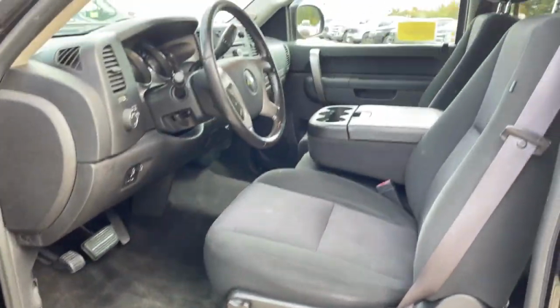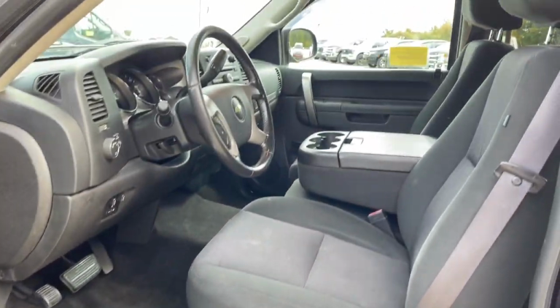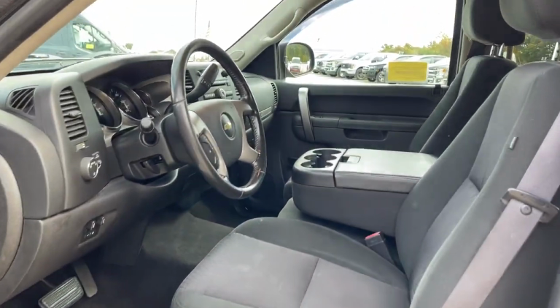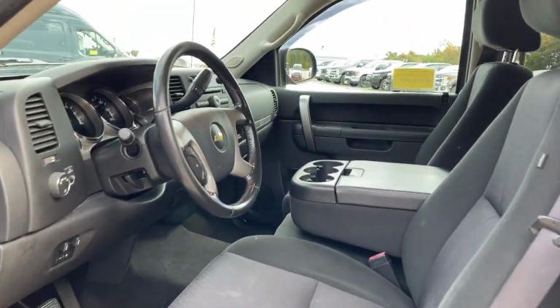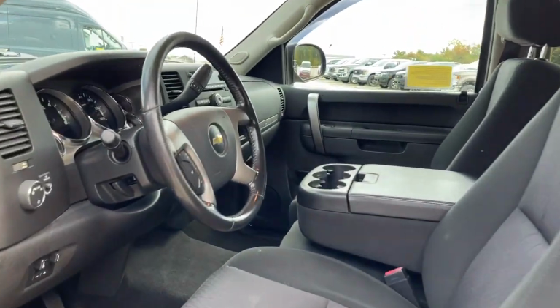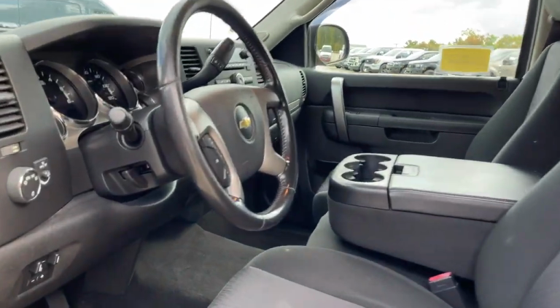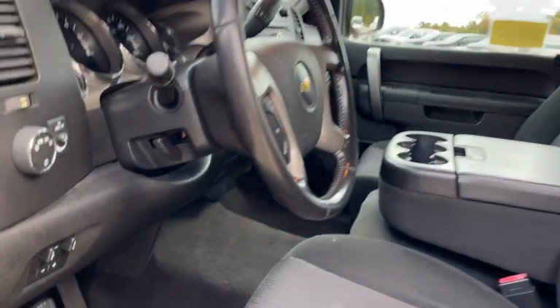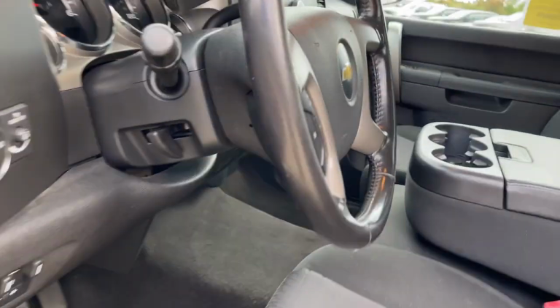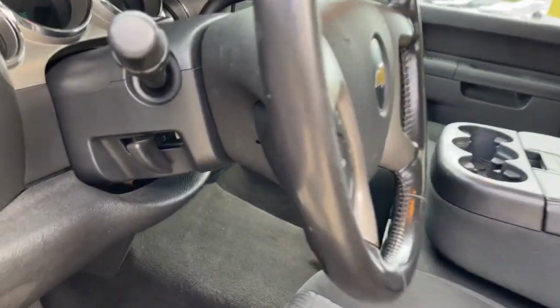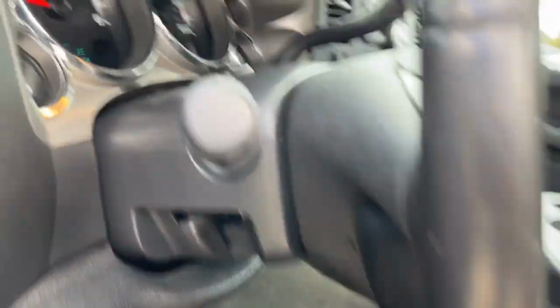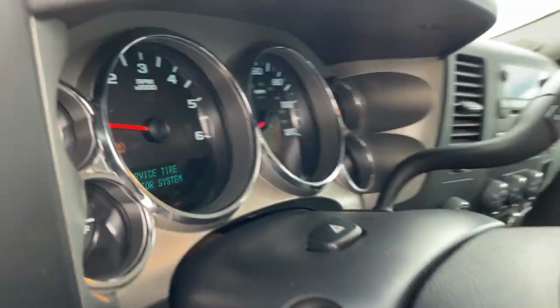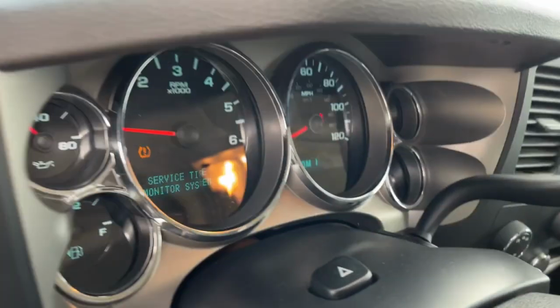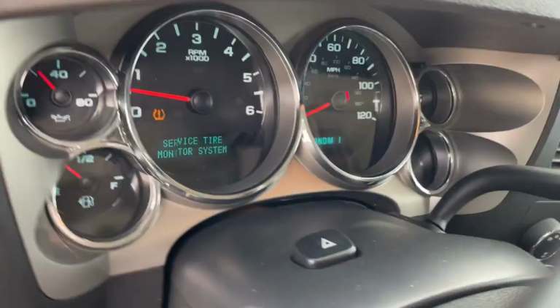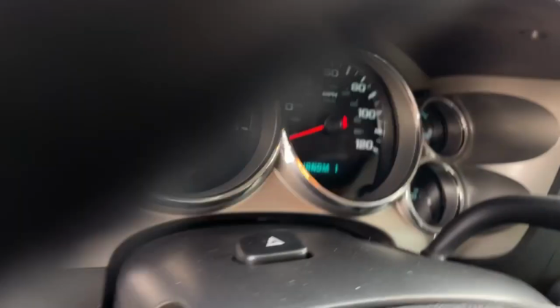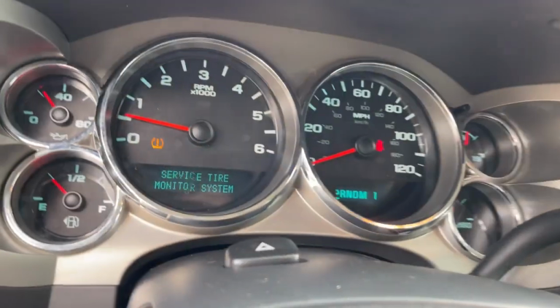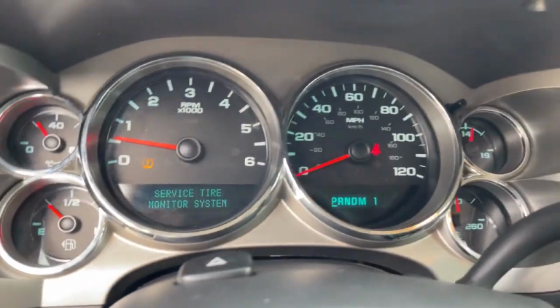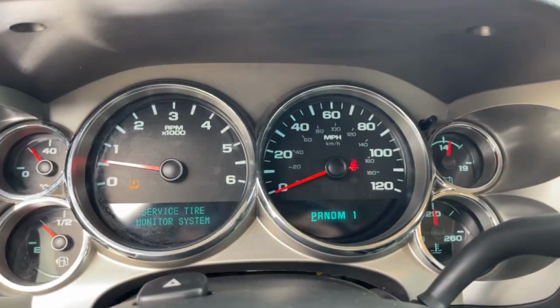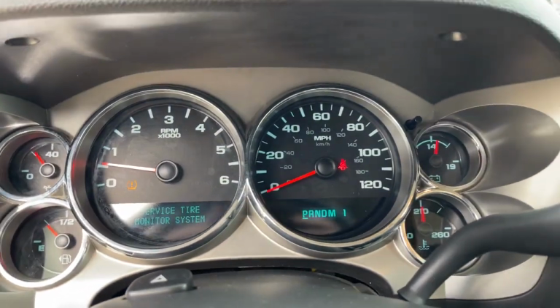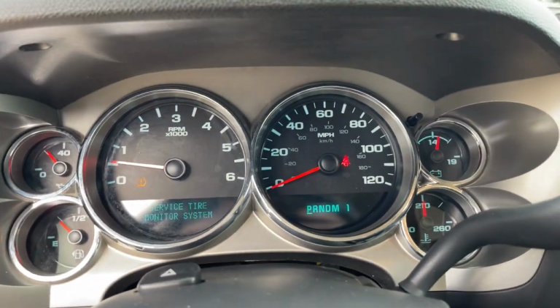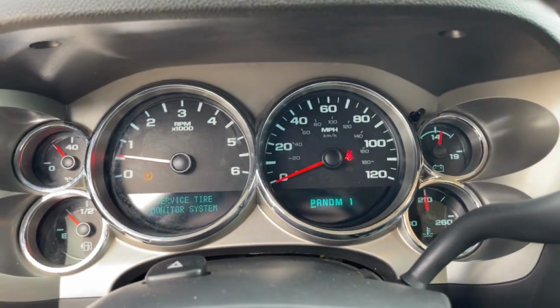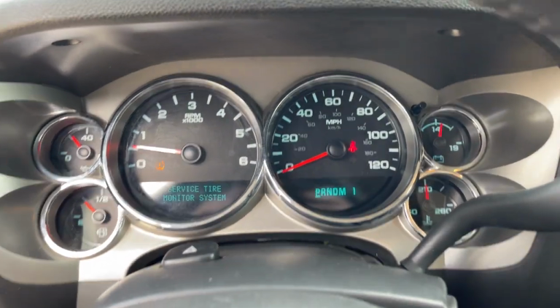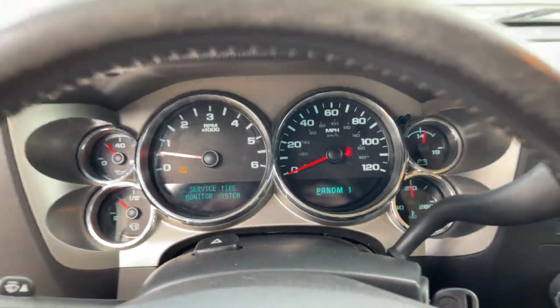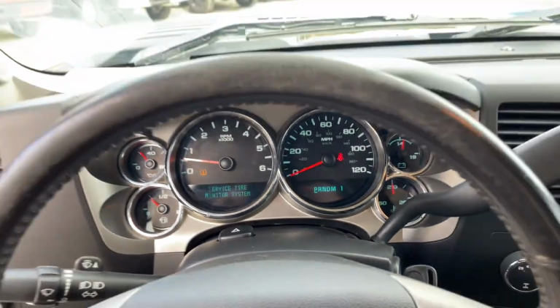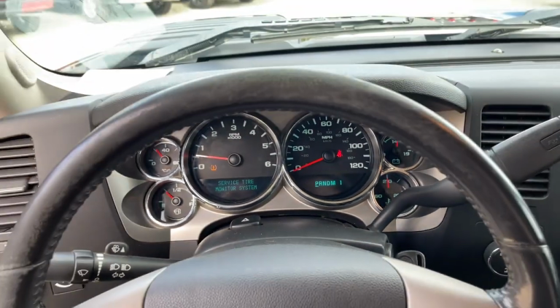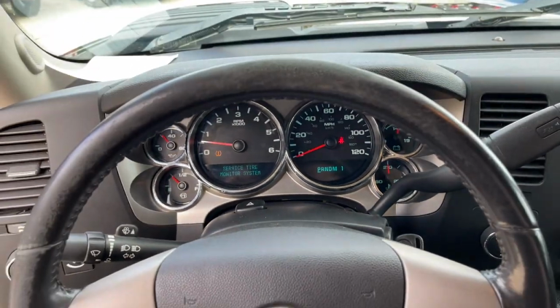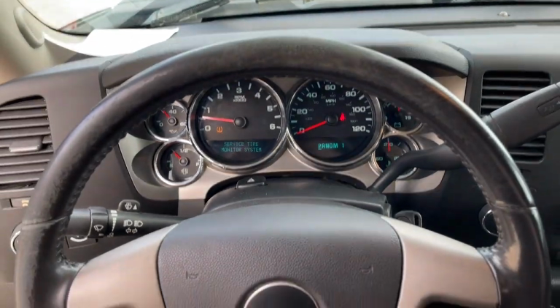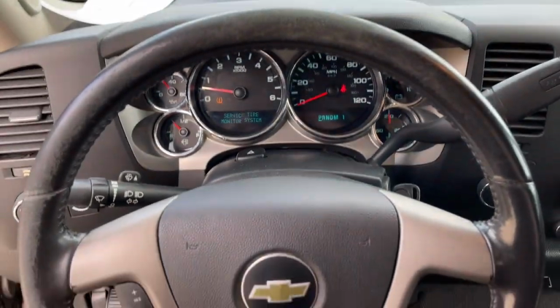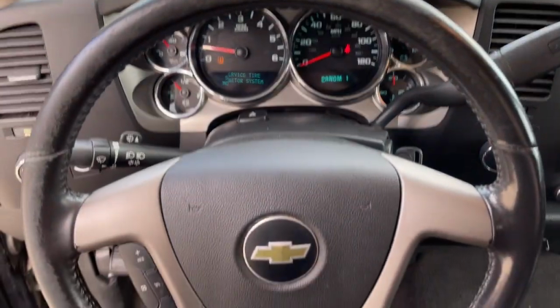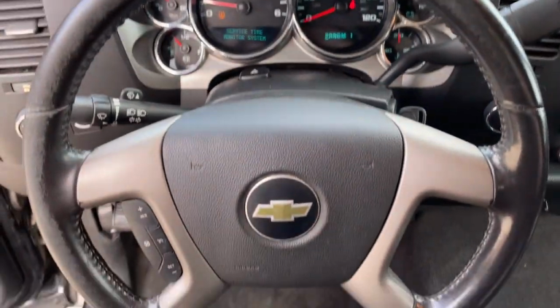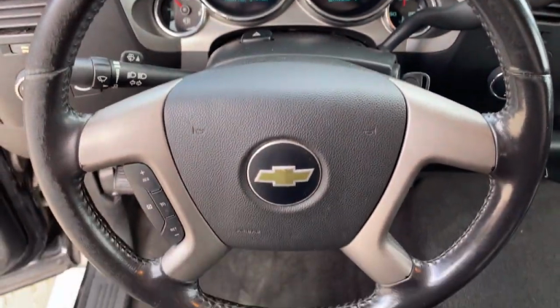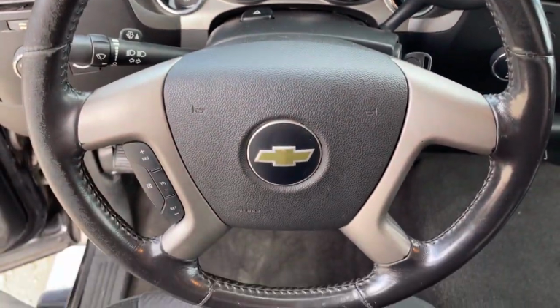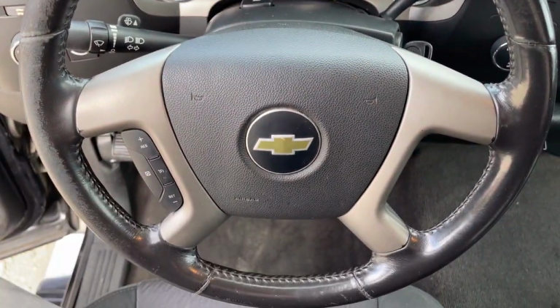Feel confident and relaxed in the all-new Silverado. Take it out for a road test and fall in love.